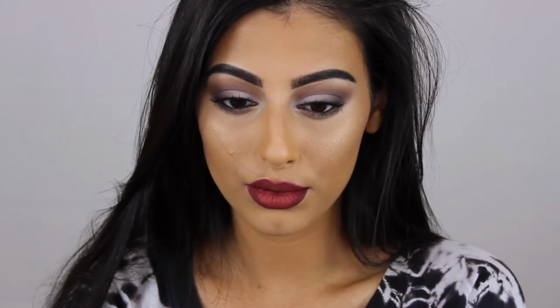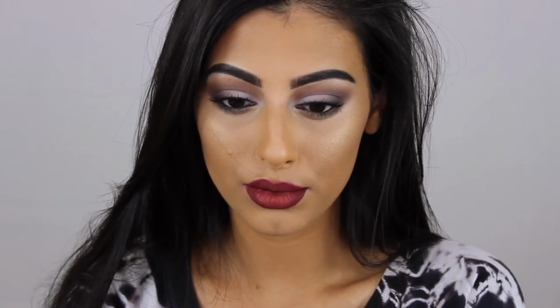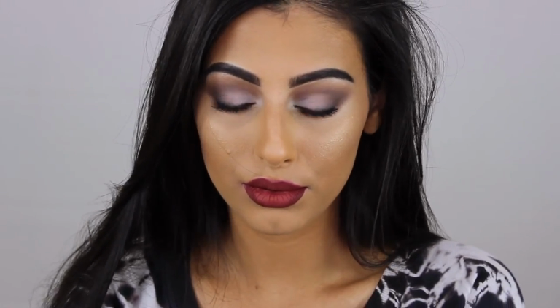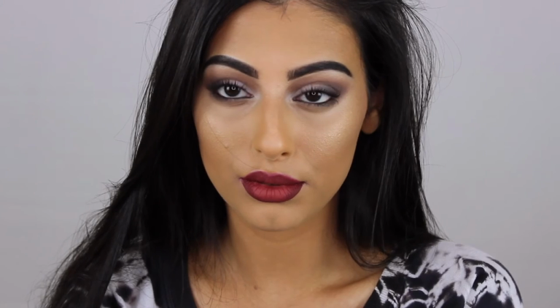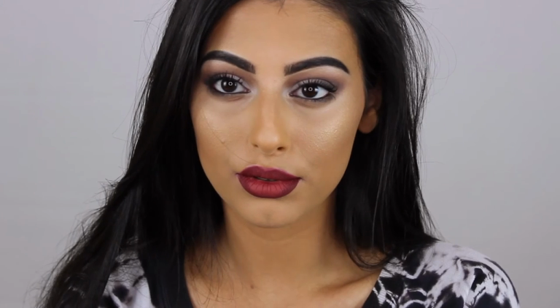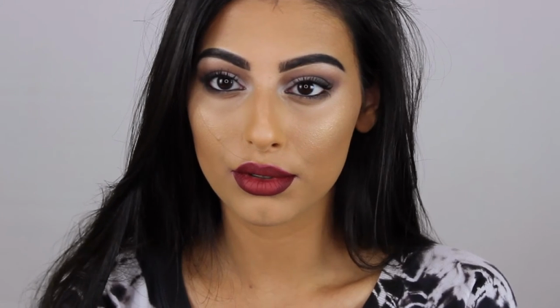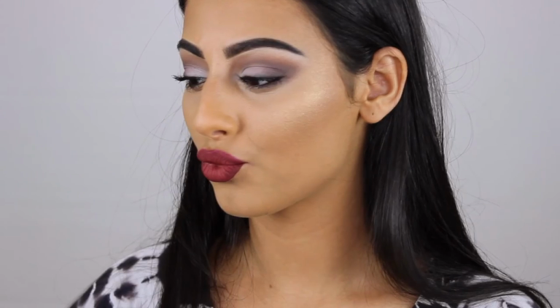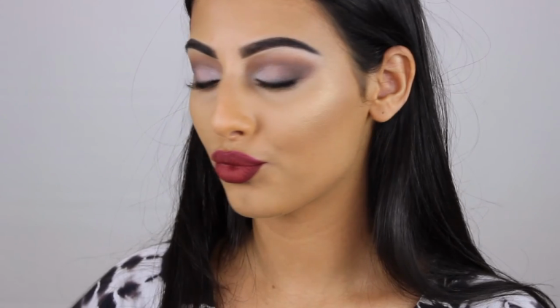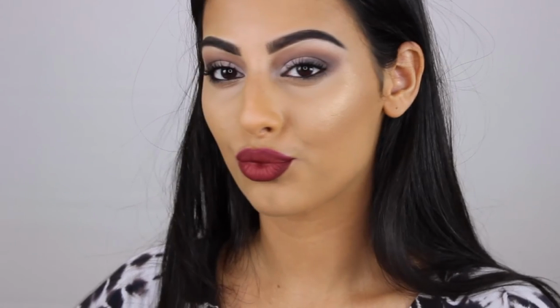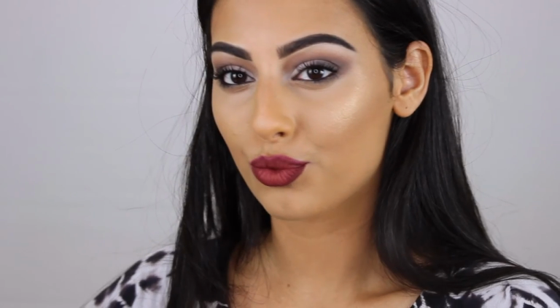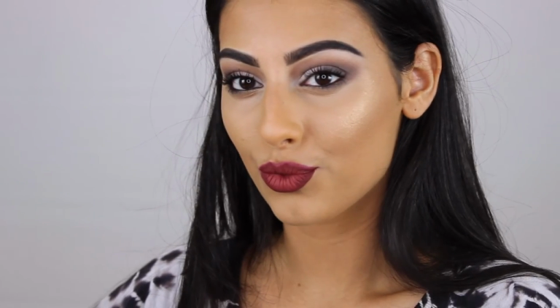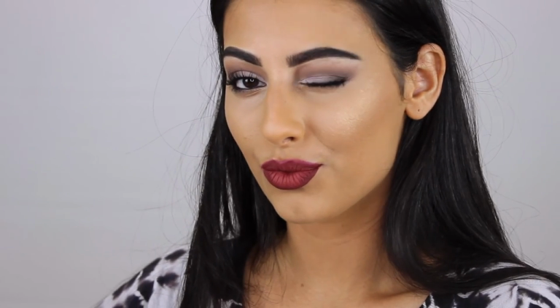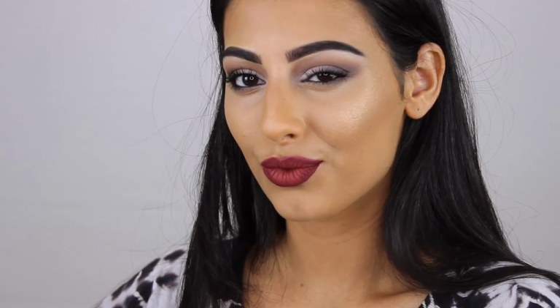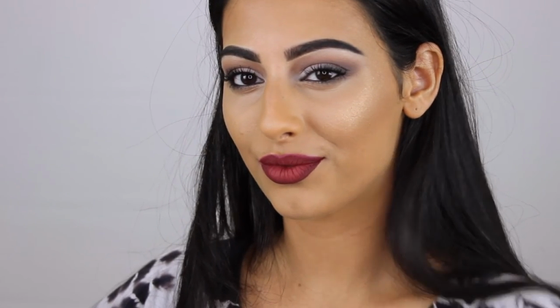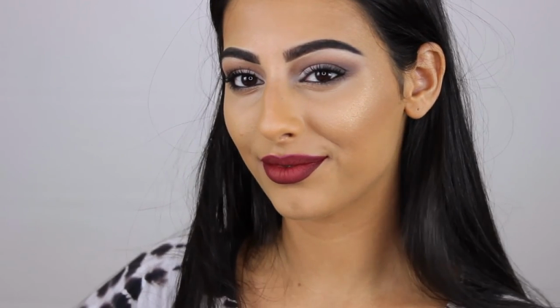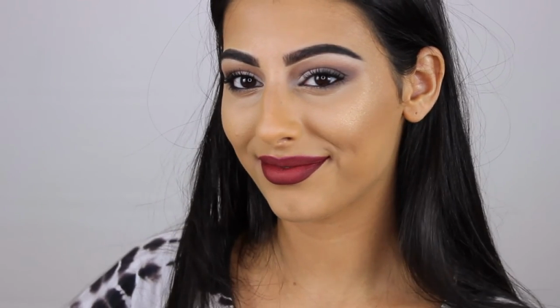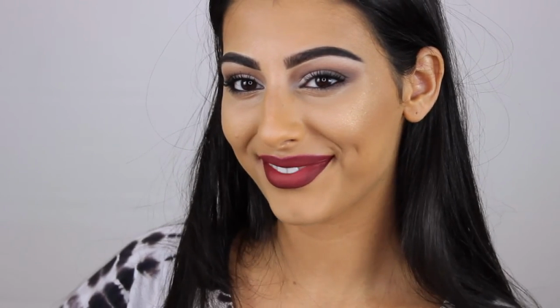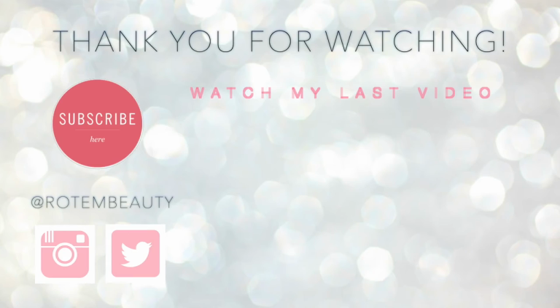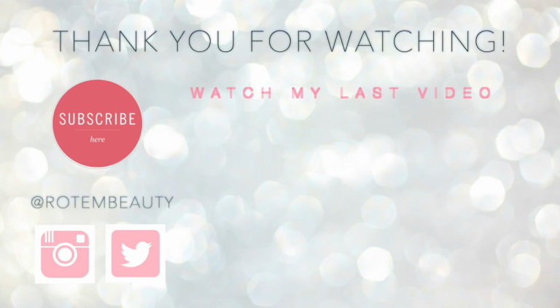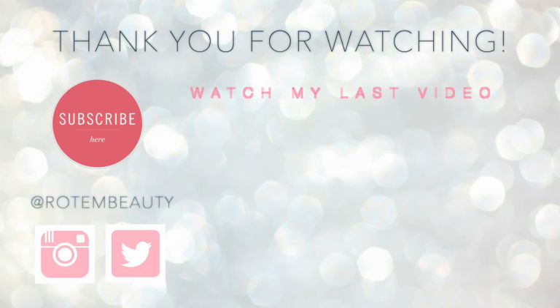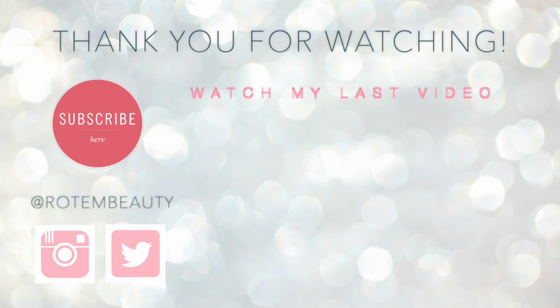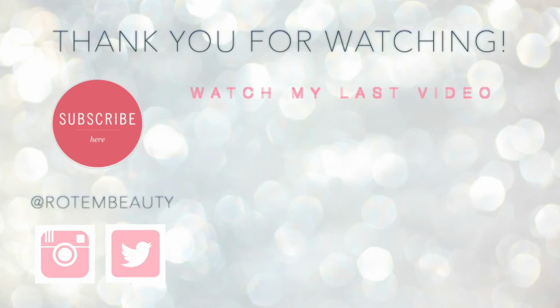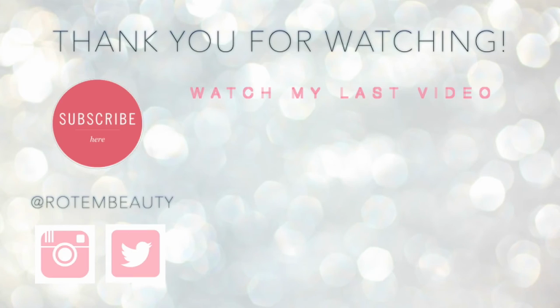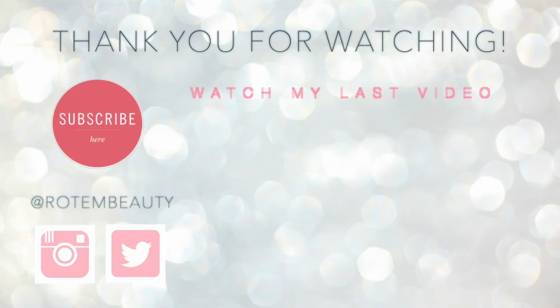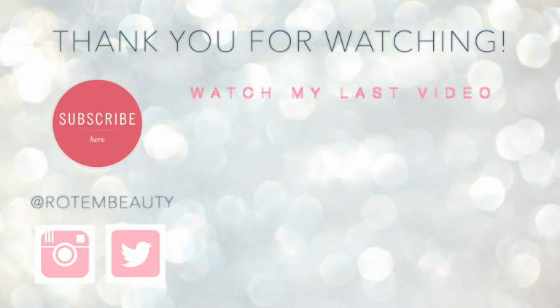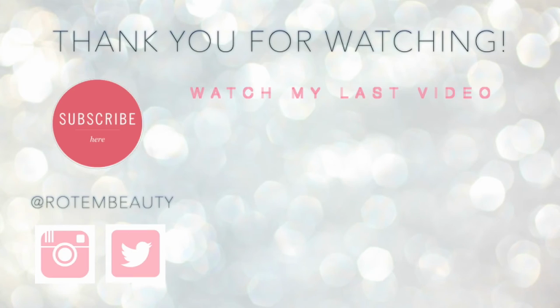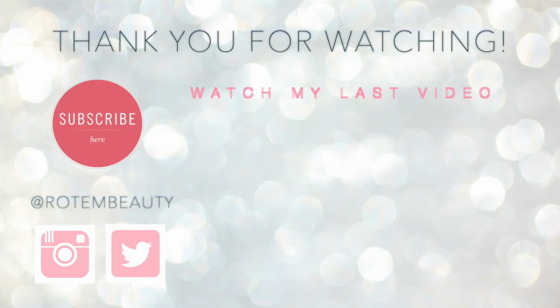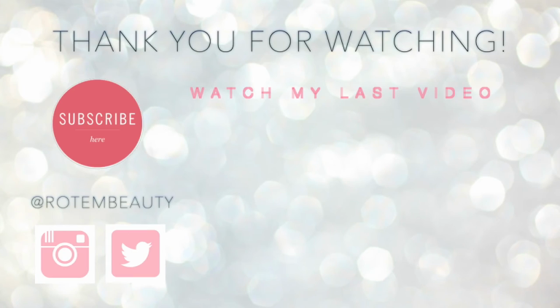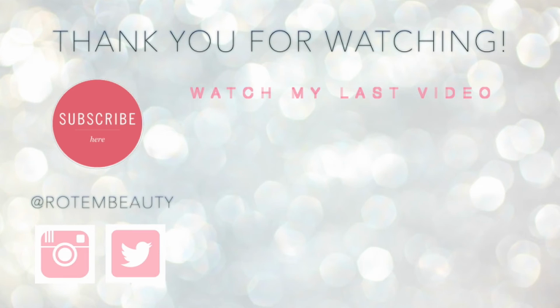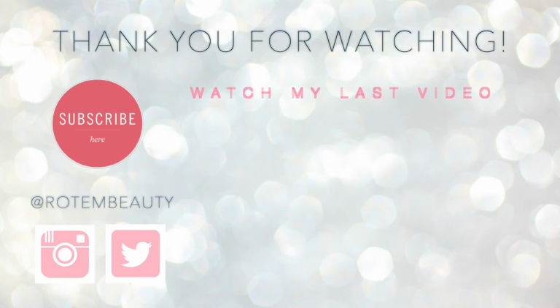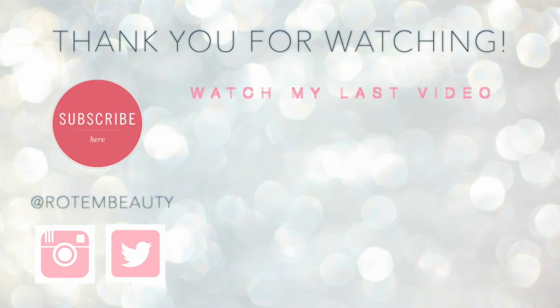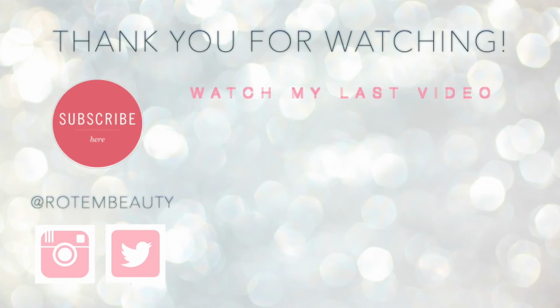I hope you guys enjoyed this video — let me know how you like it, and I will see you guys in my next video. Bye!